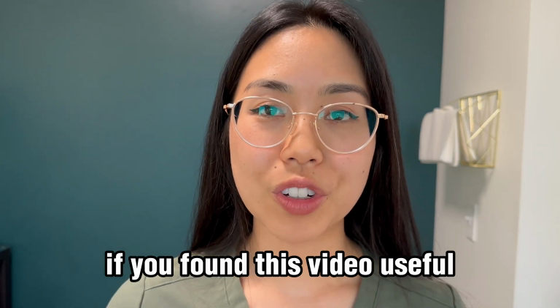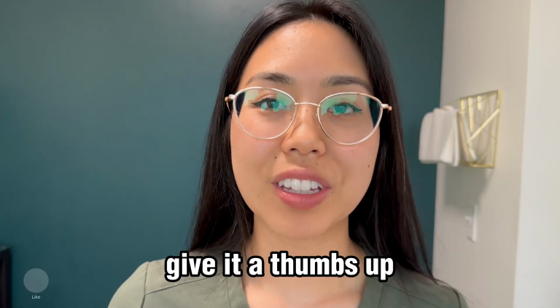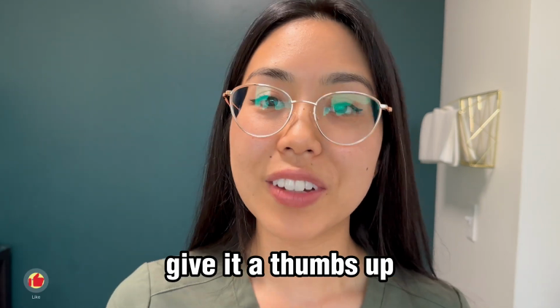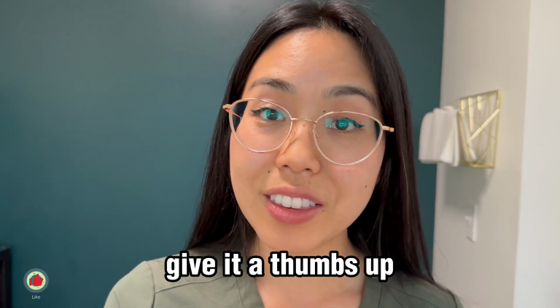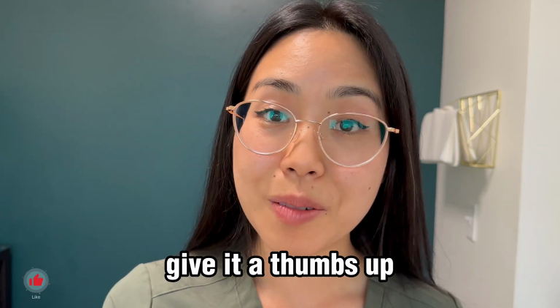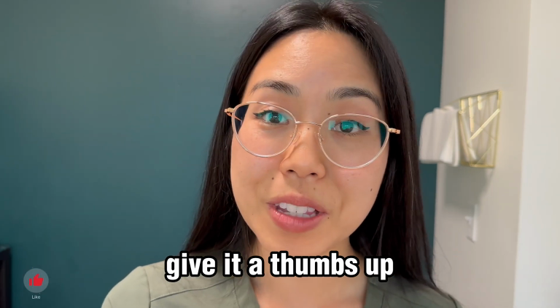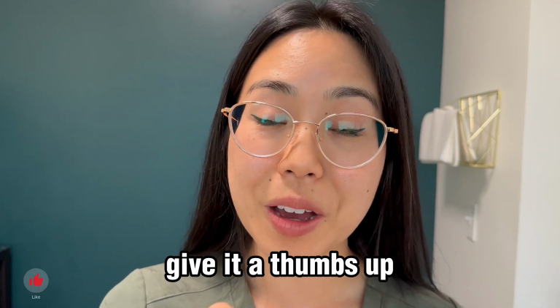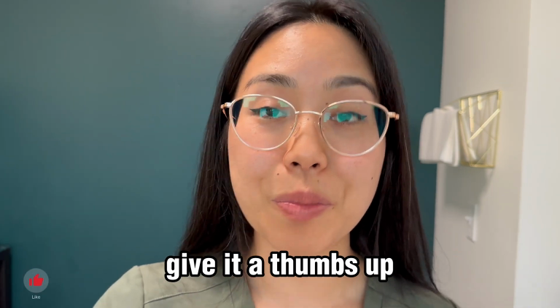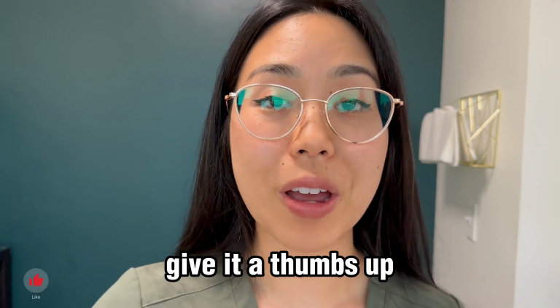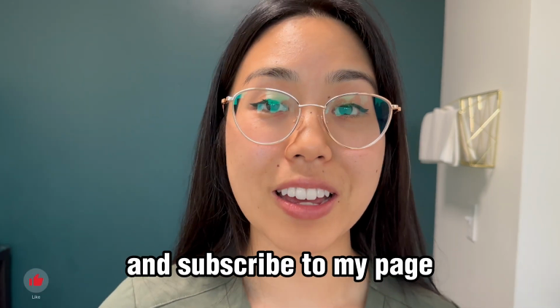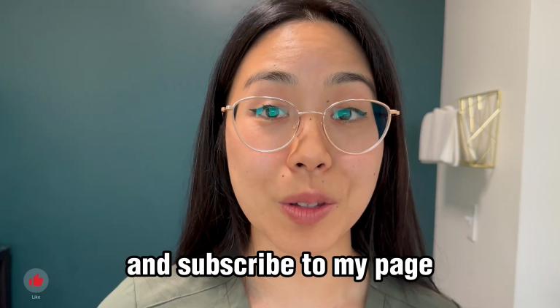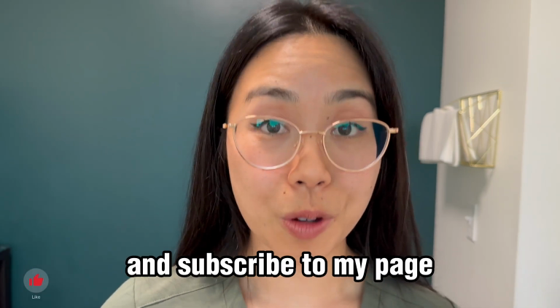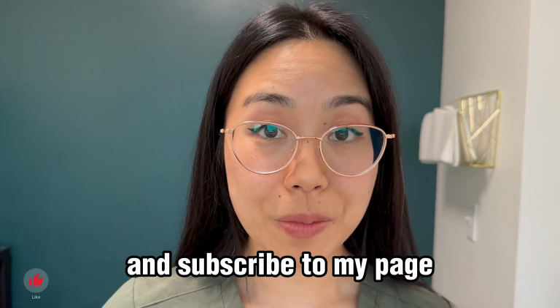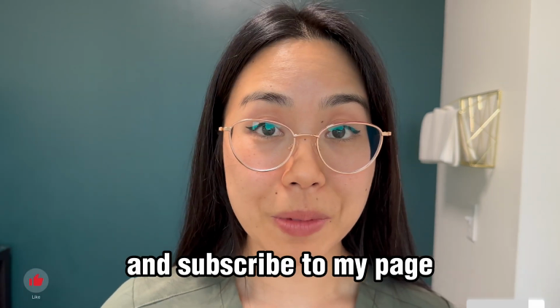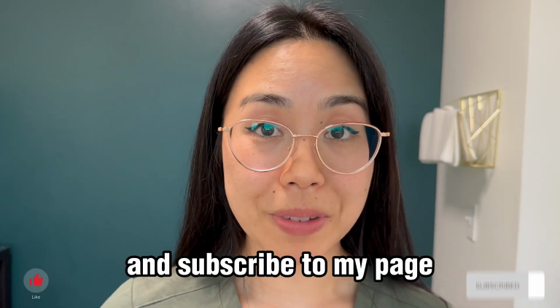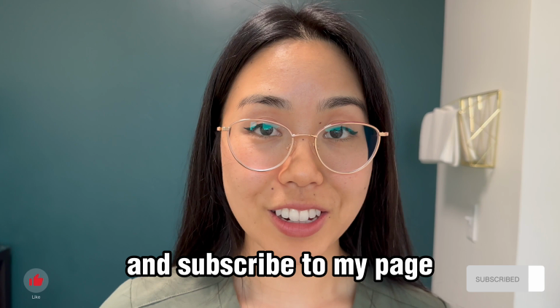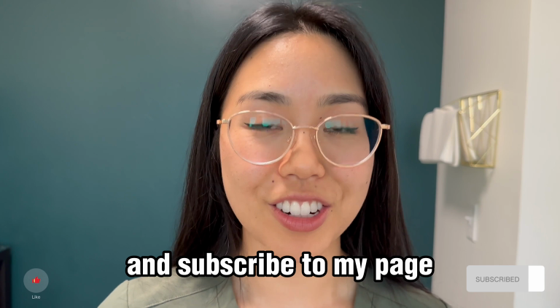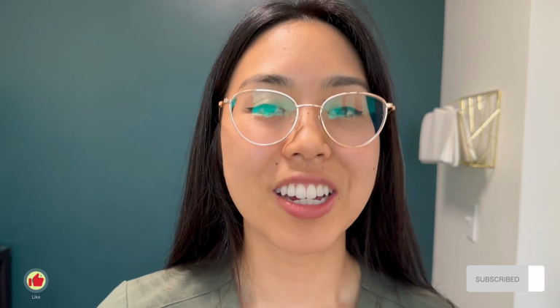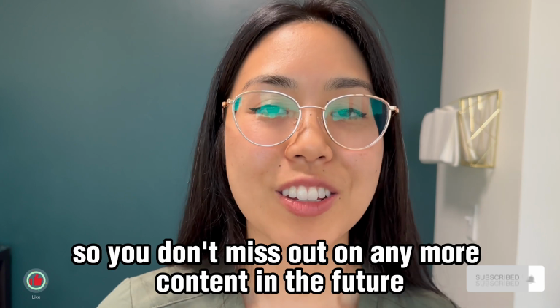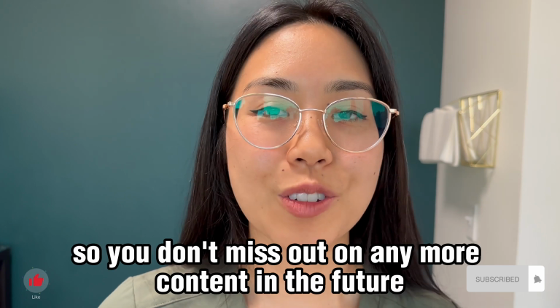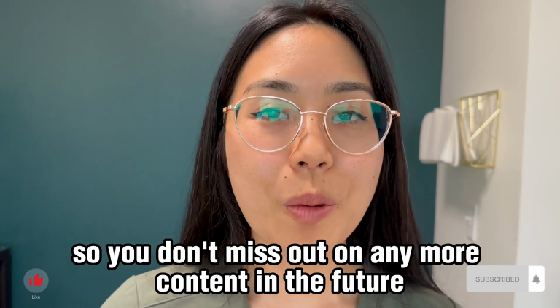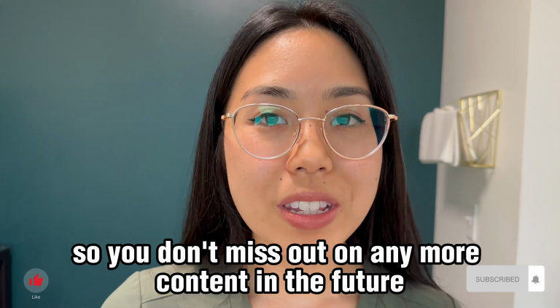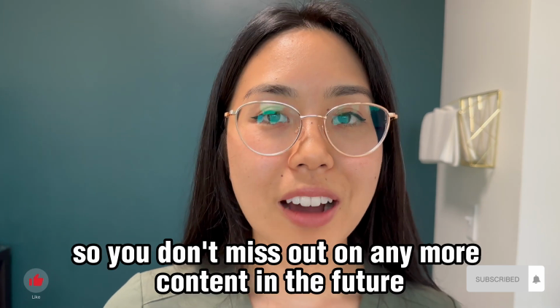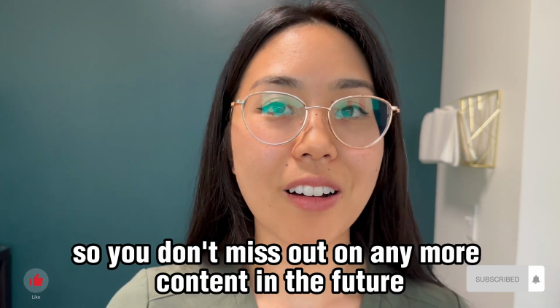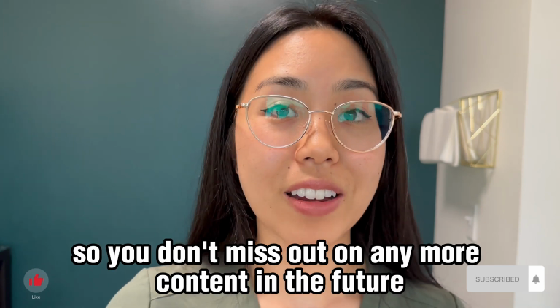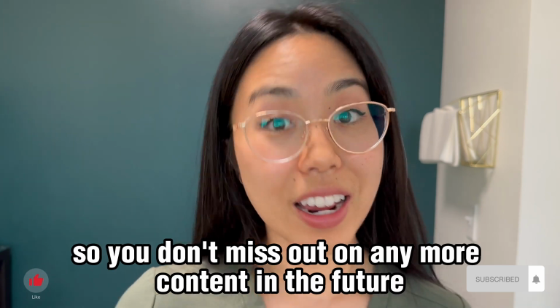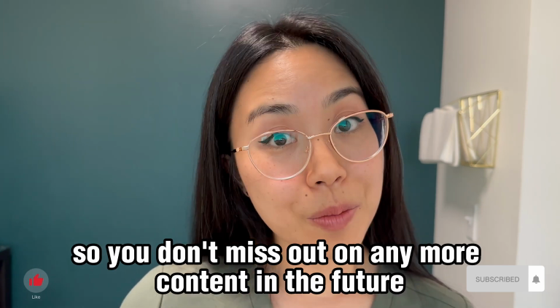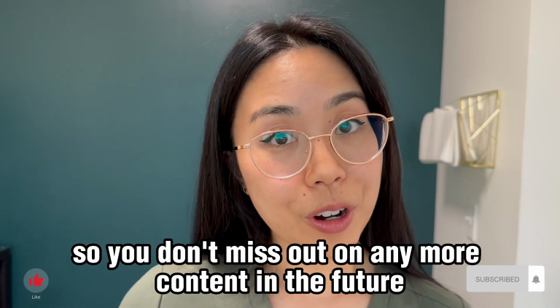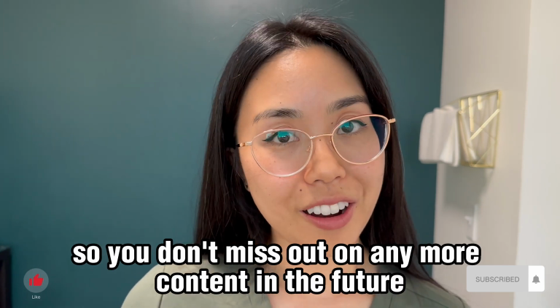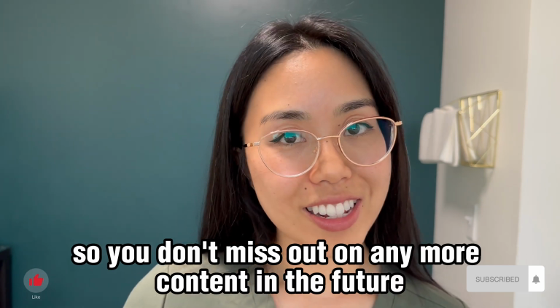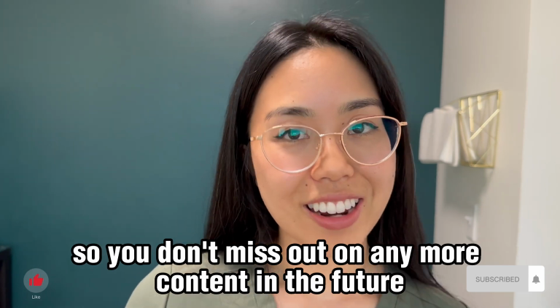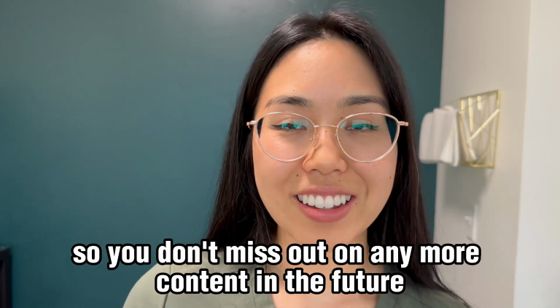If you found this video useful, give it a thumbs up and subscribe to my page so you don't miss out on any more content in the future. I'll see you next time.